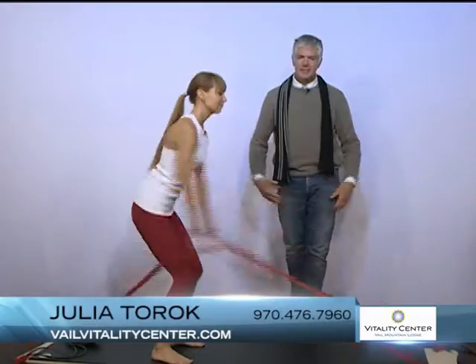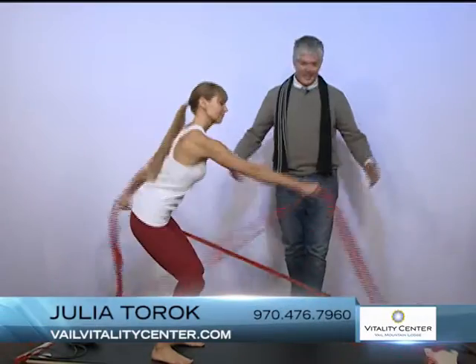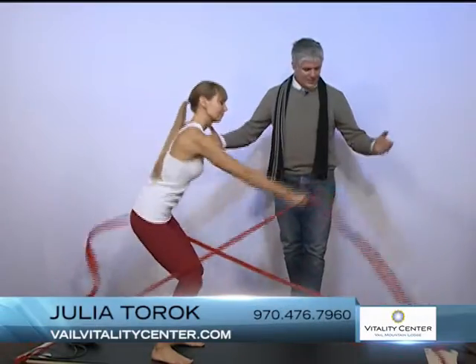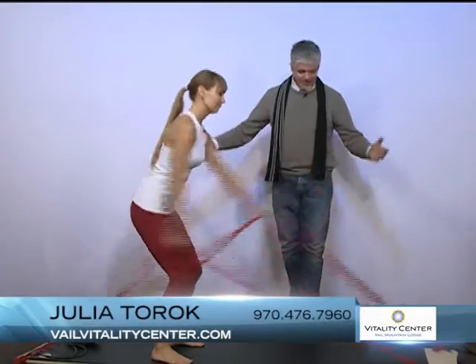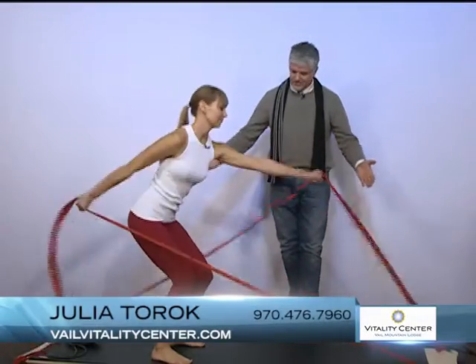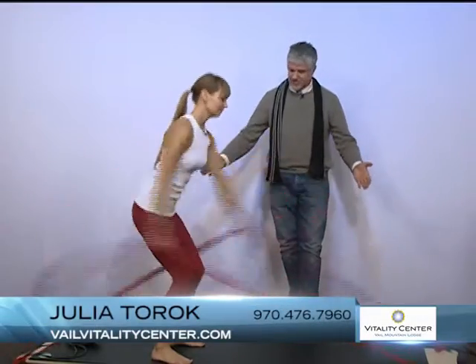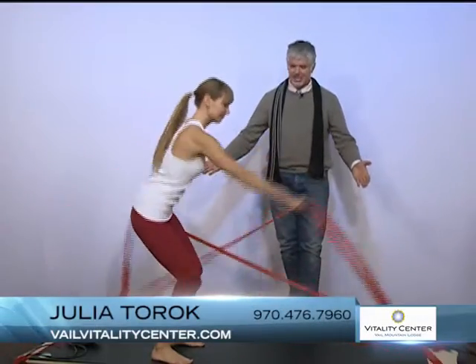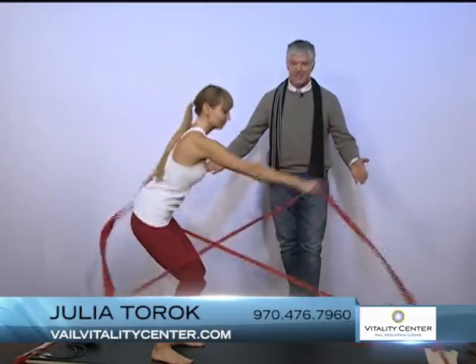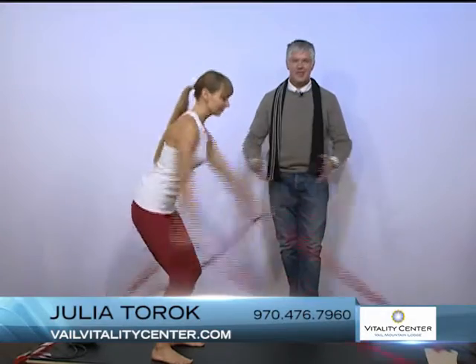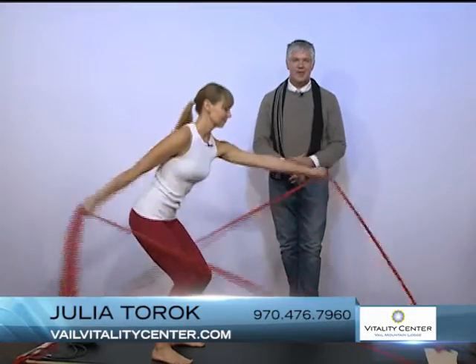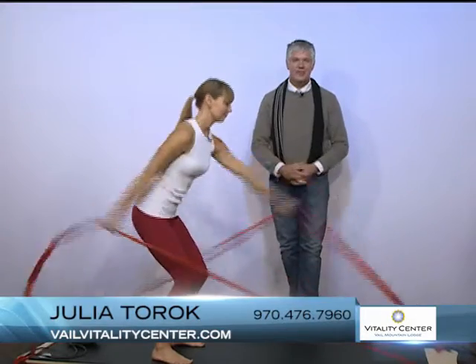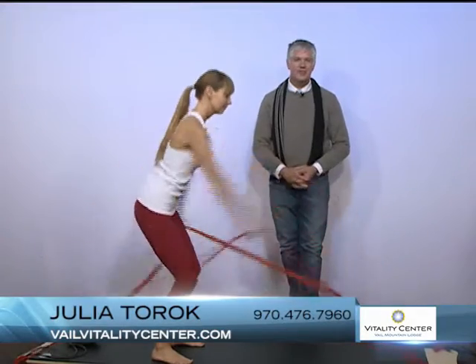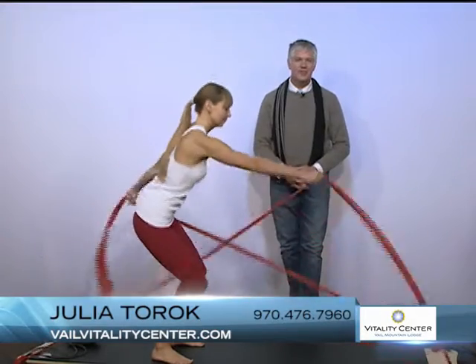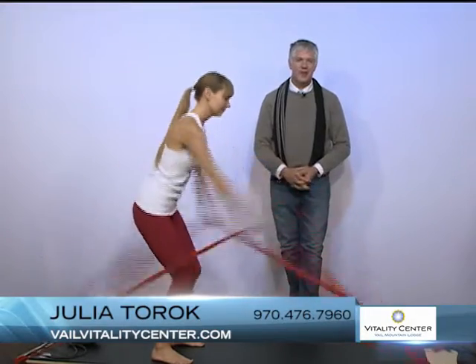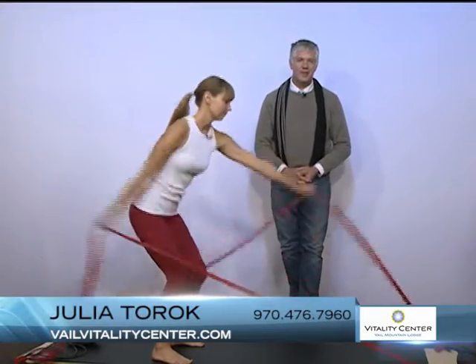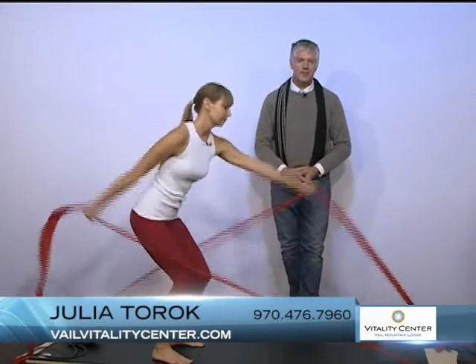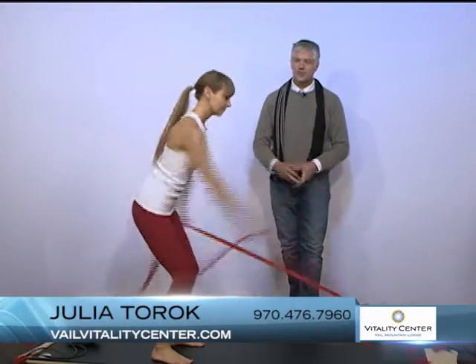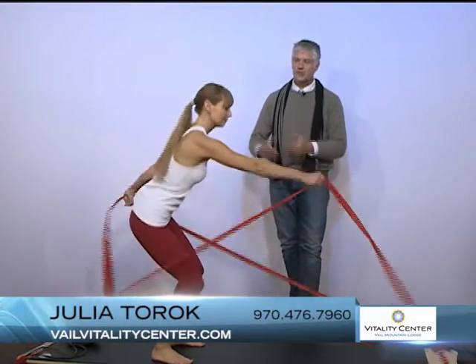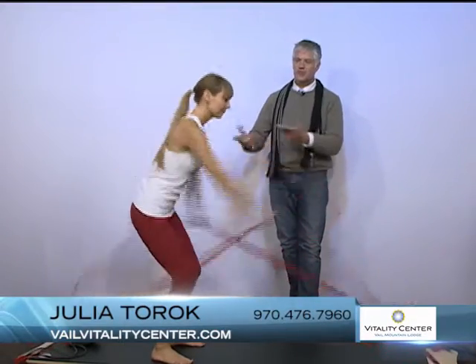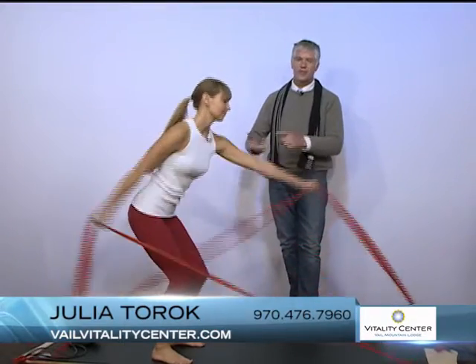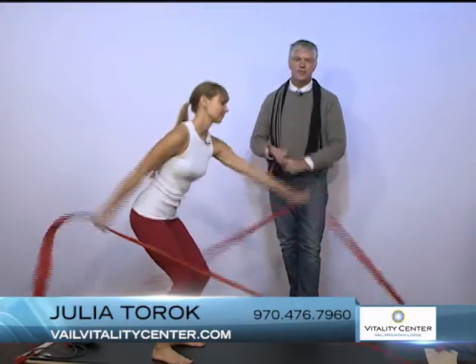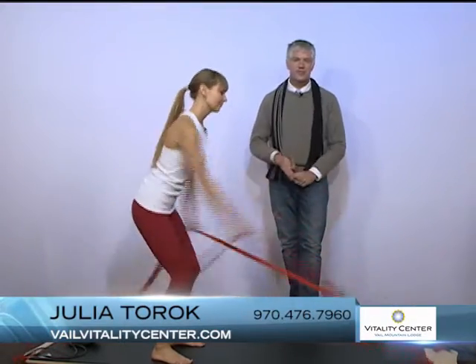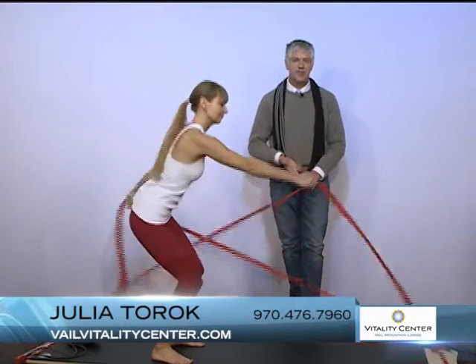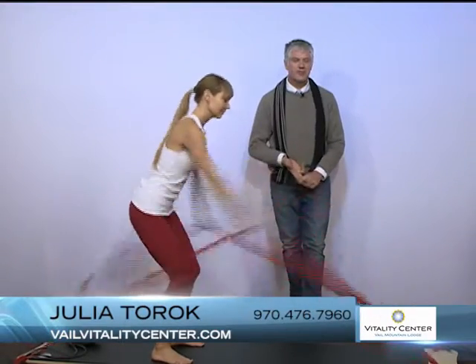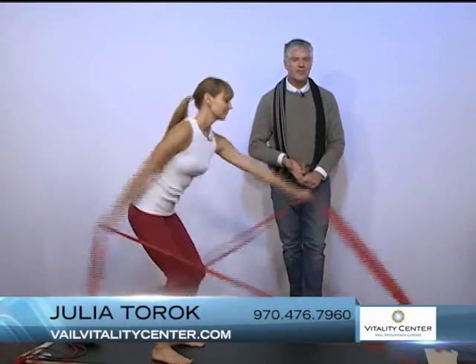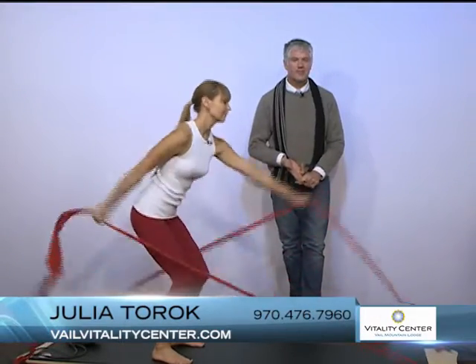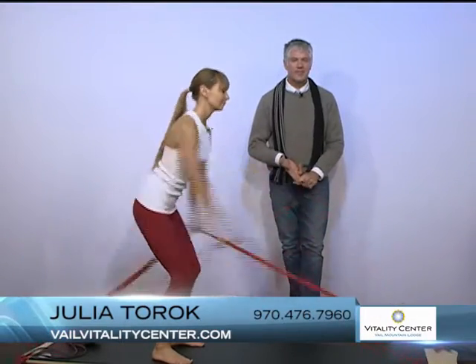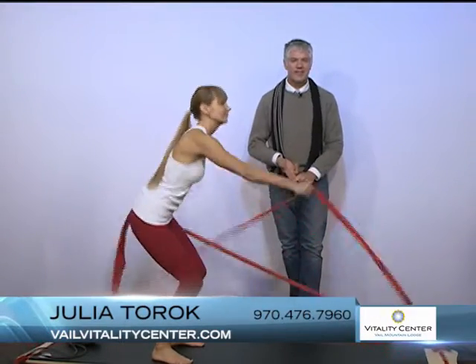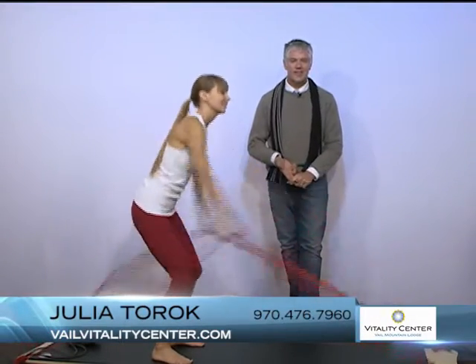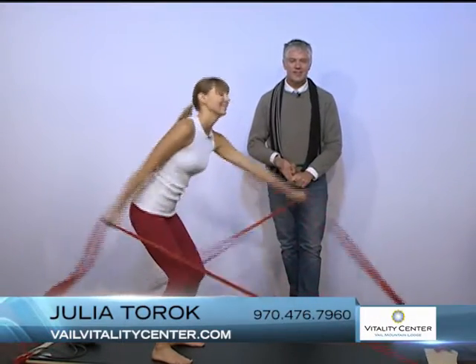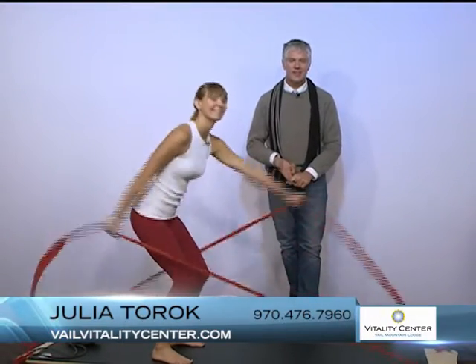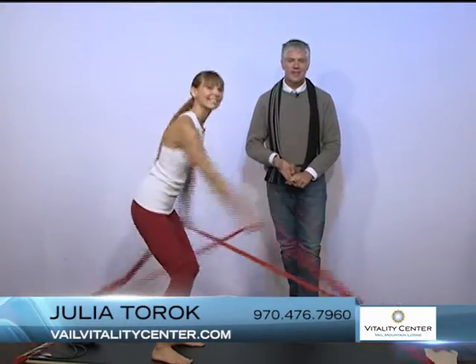Taking a look at this machine — this is called the DaVinci Body Board. This is Julia, one of the four instructors at the Vail Vitality Center.